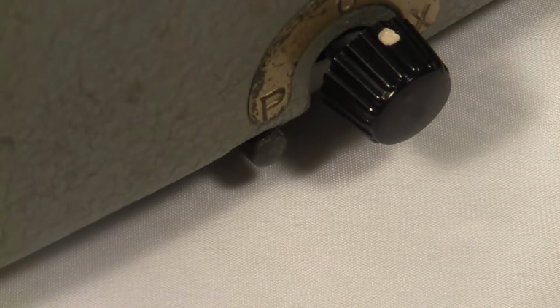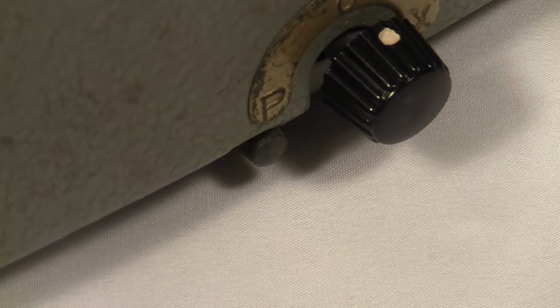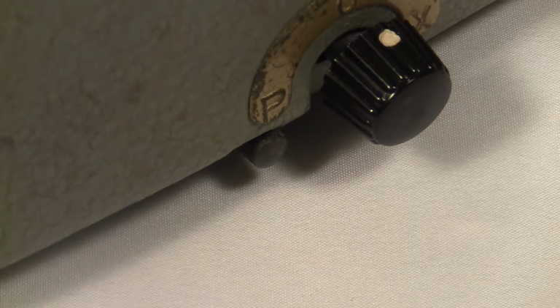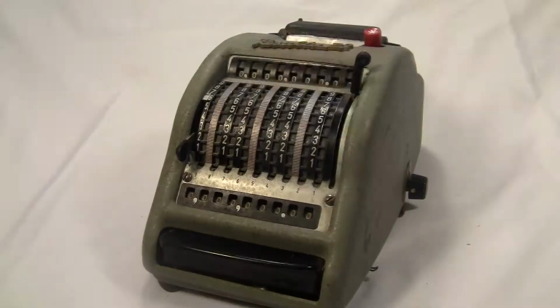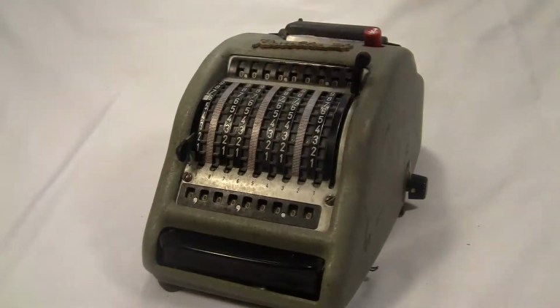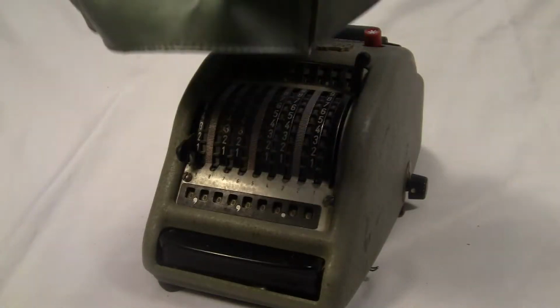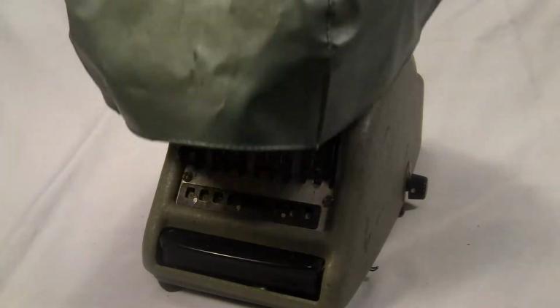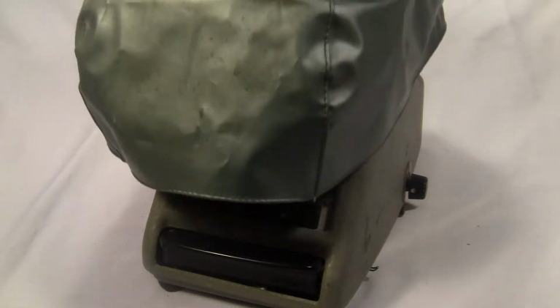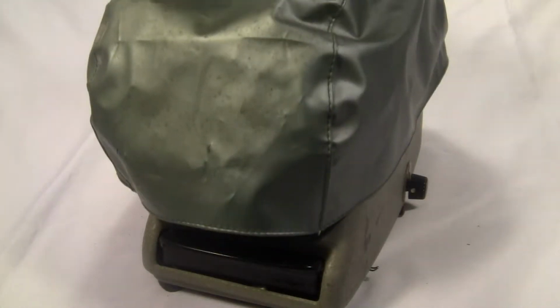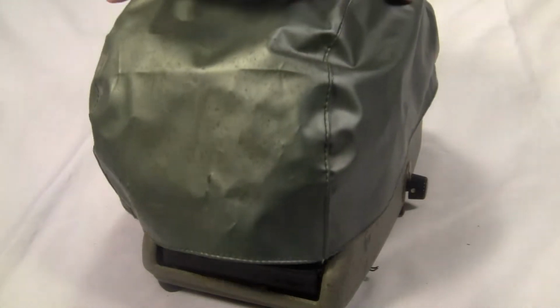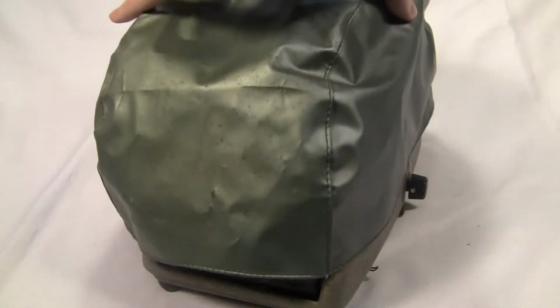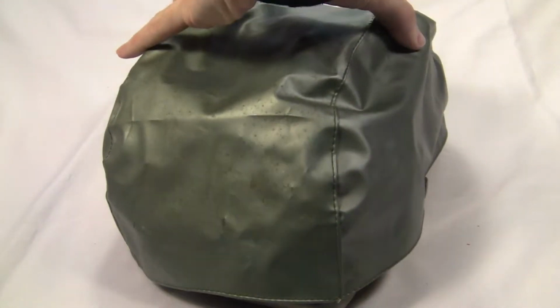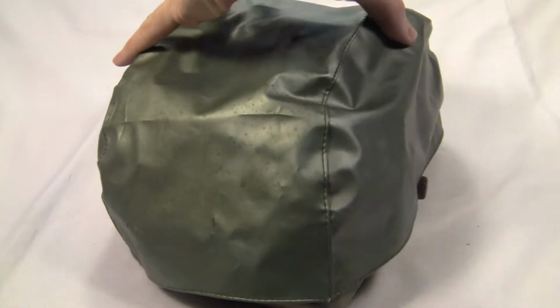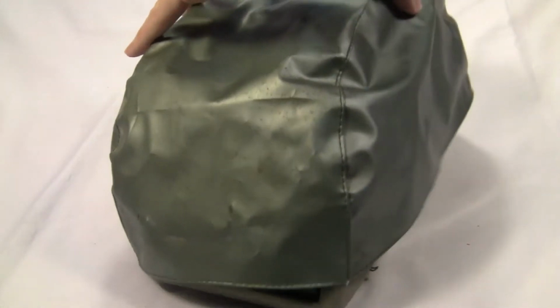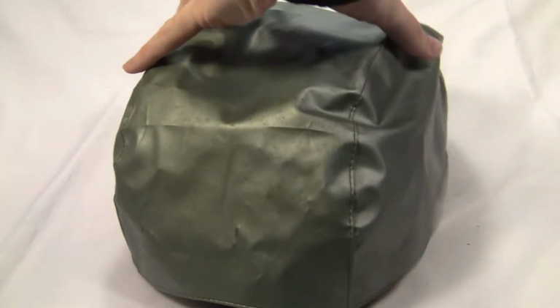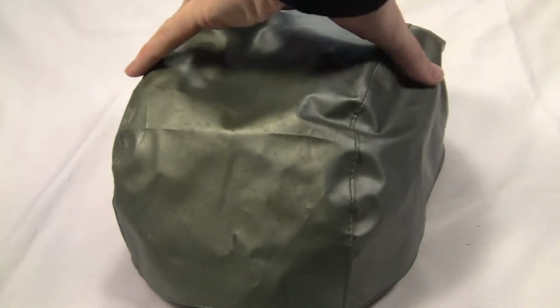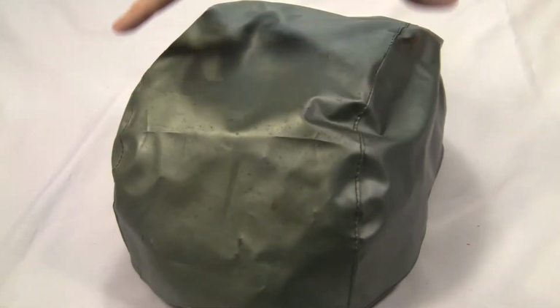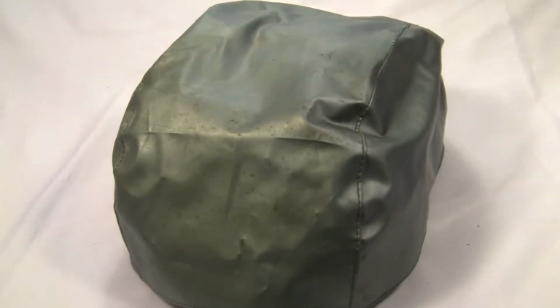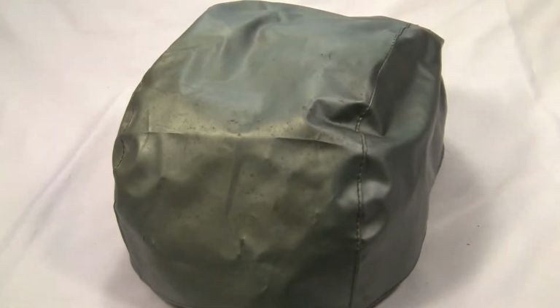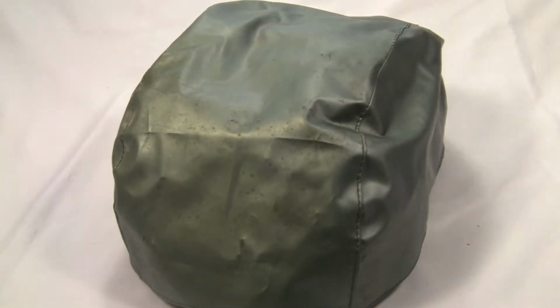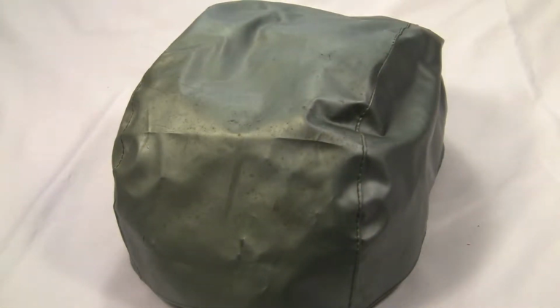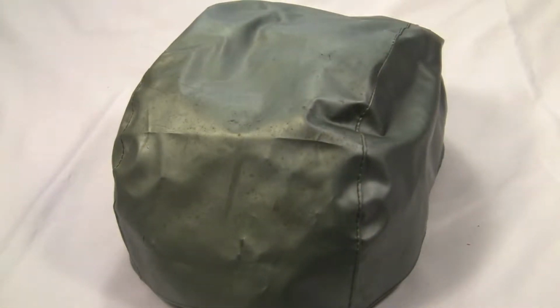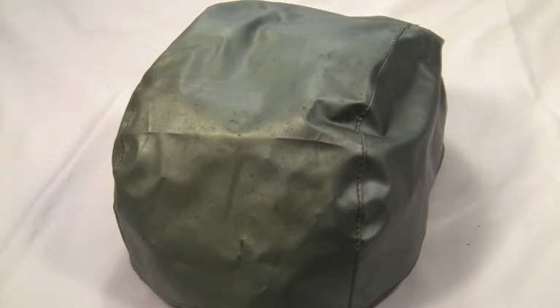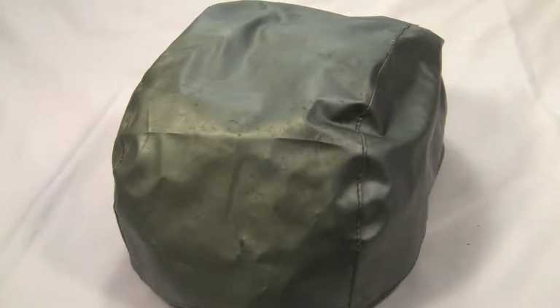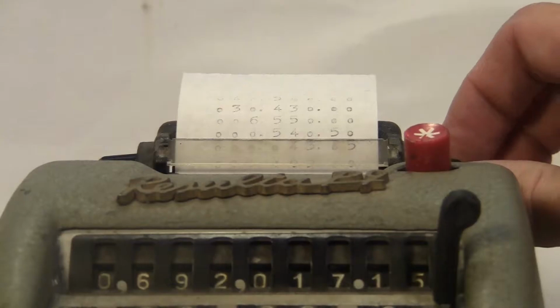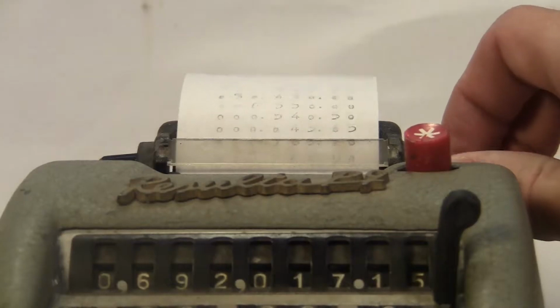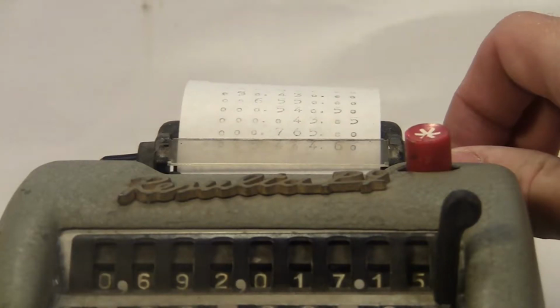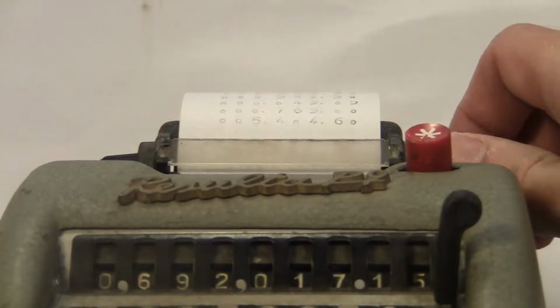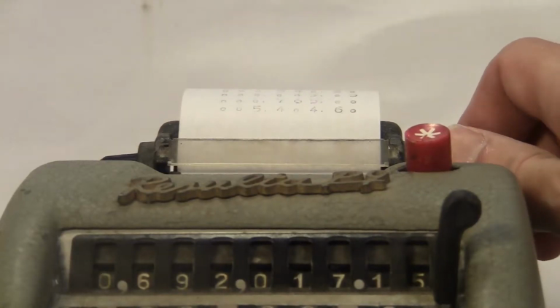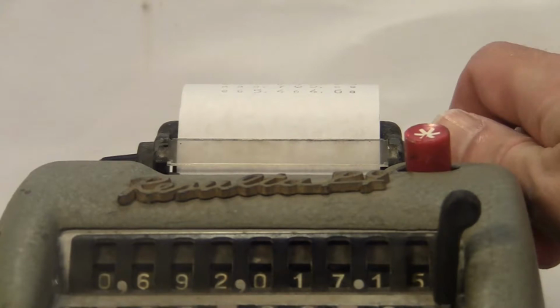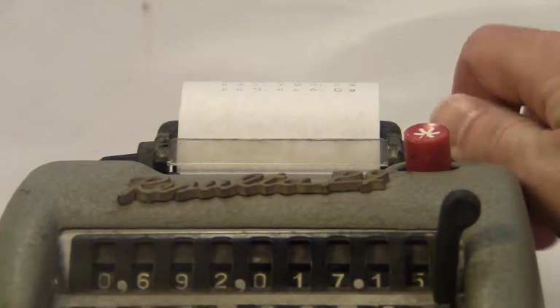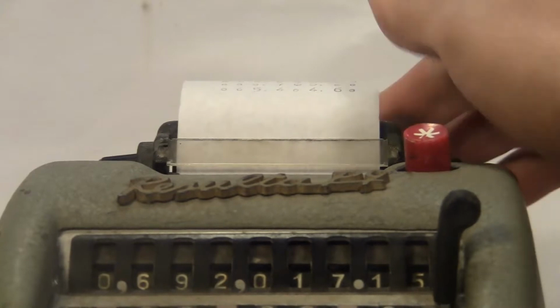Hey, I've got the original dust cover. And it prints.